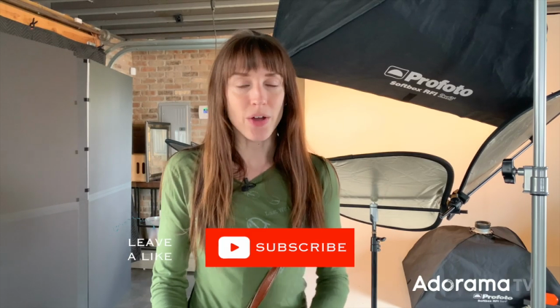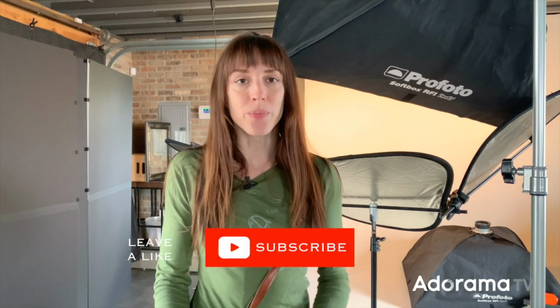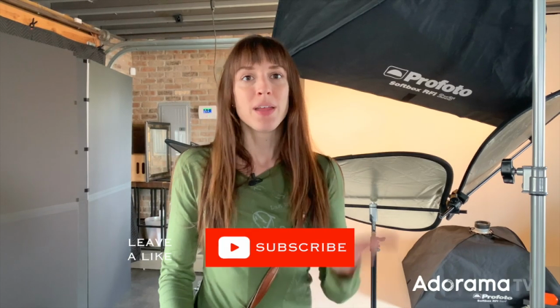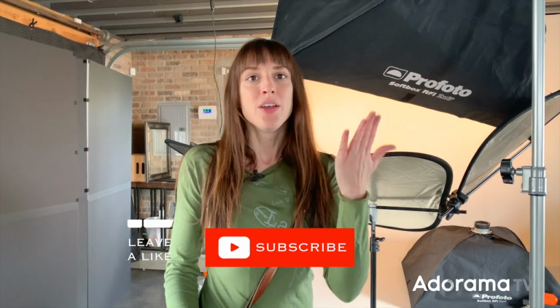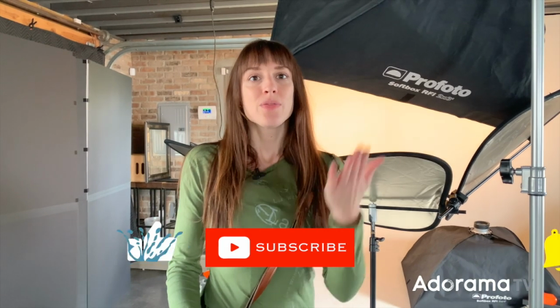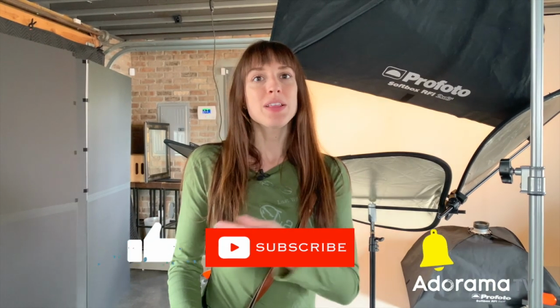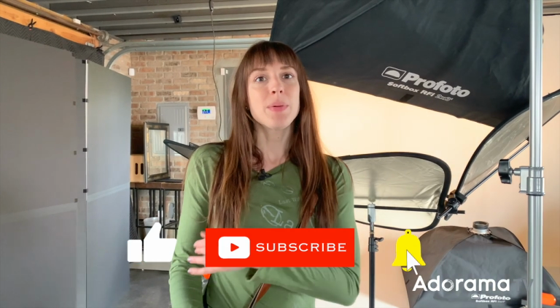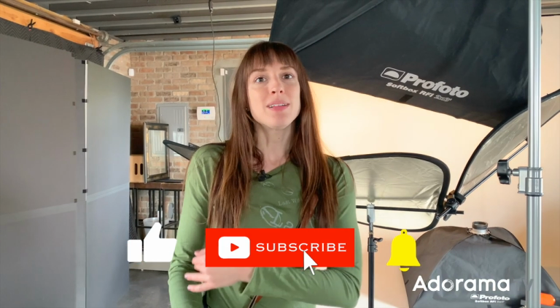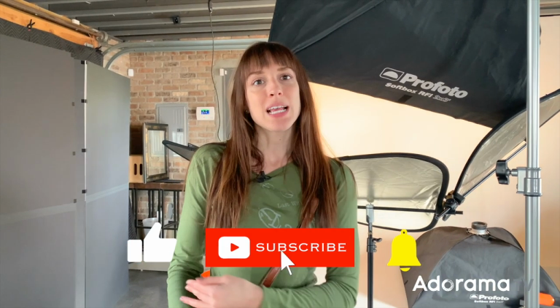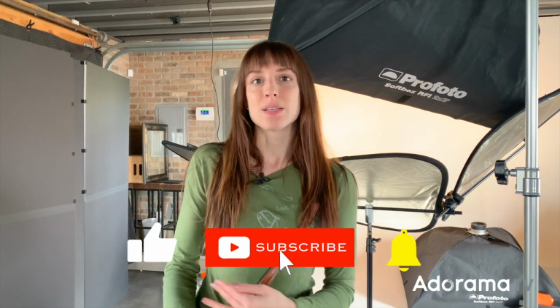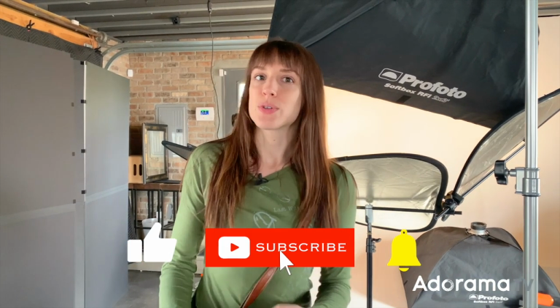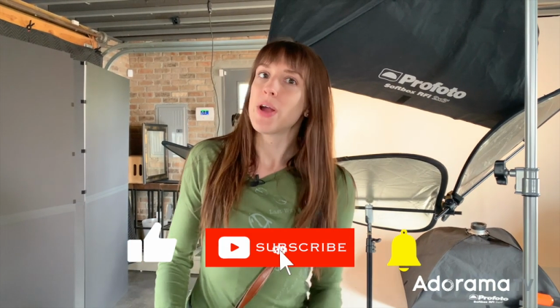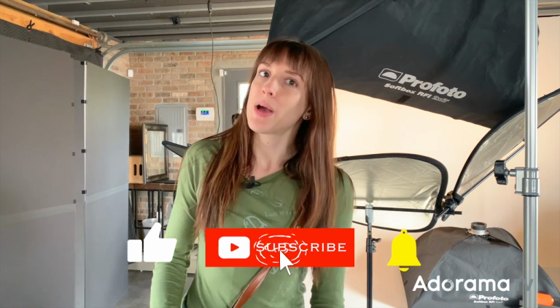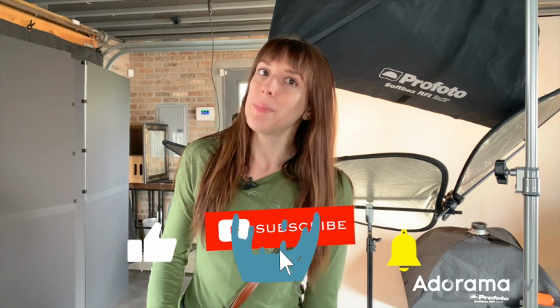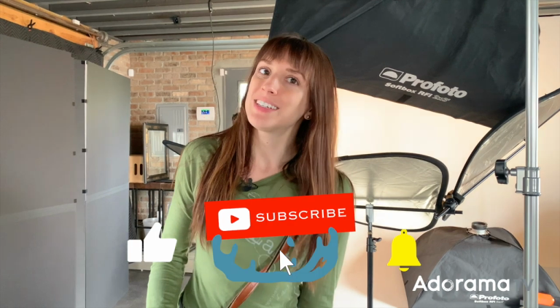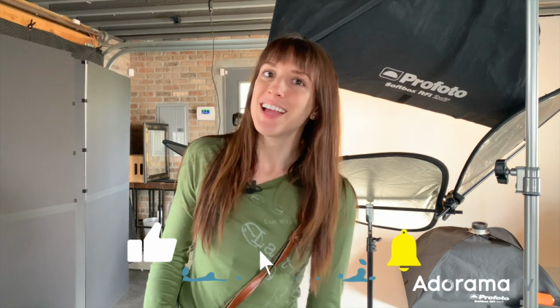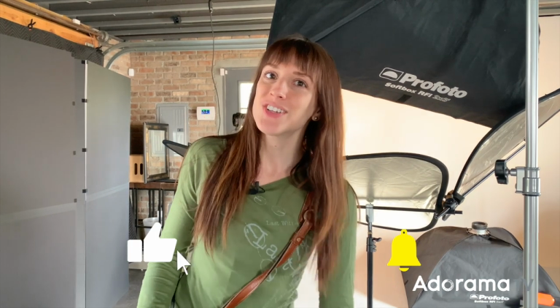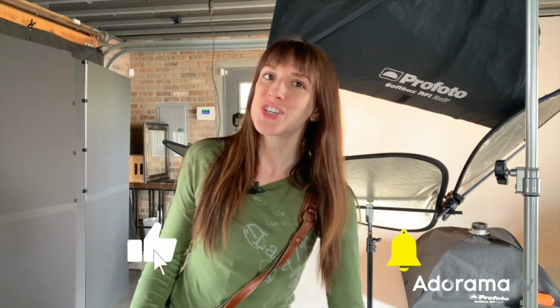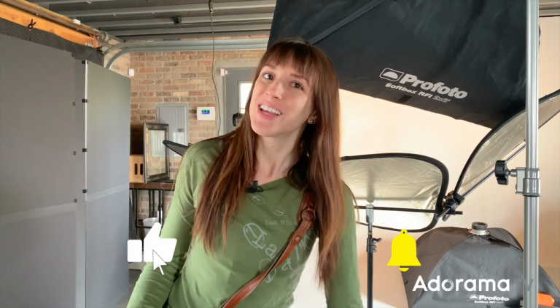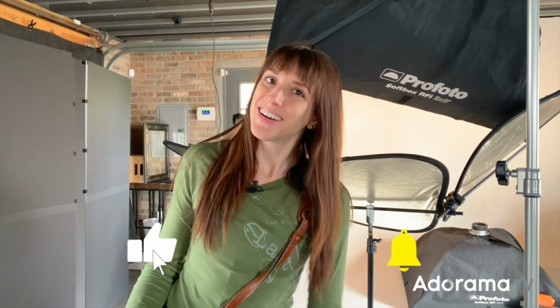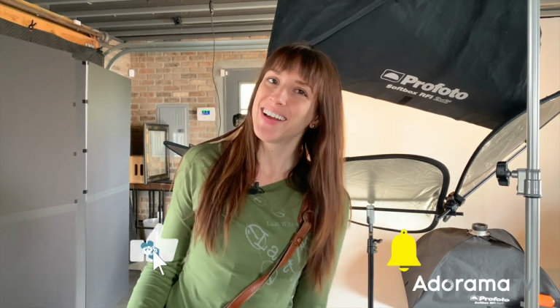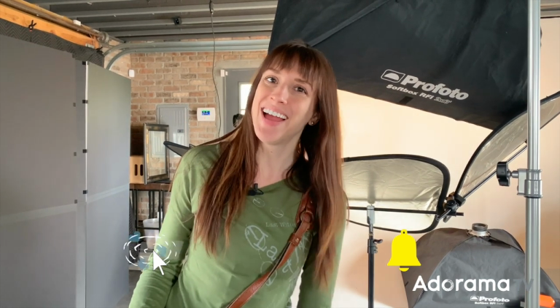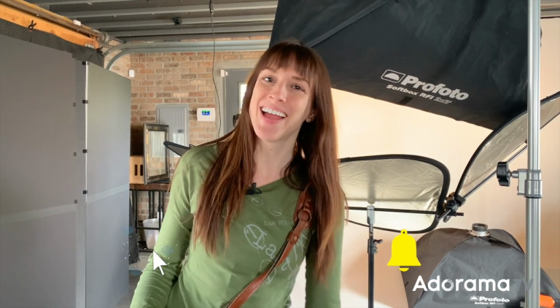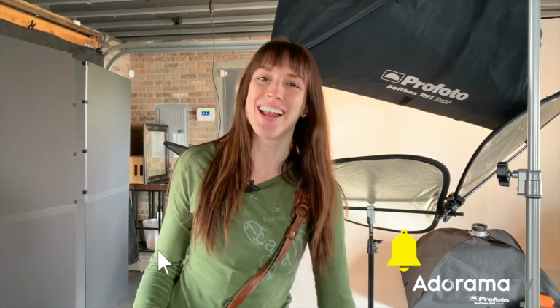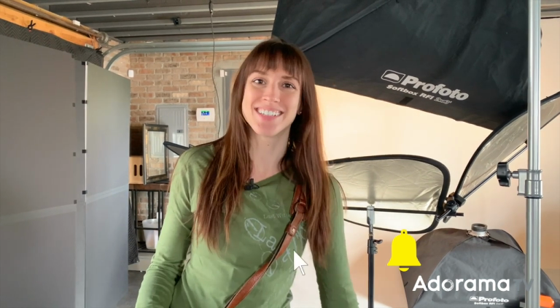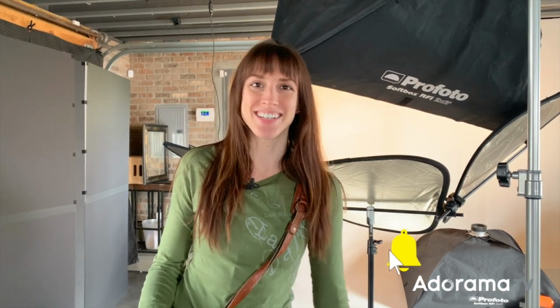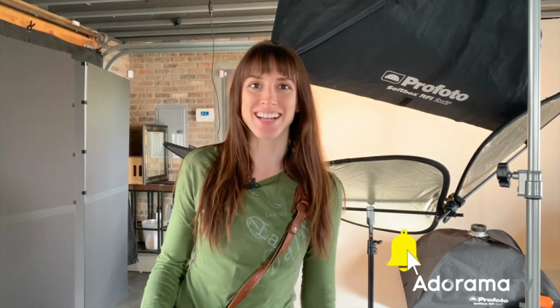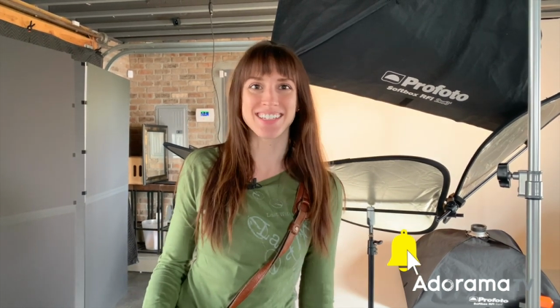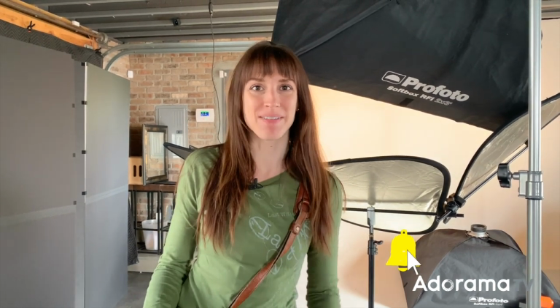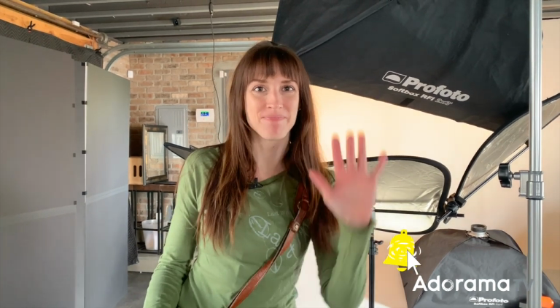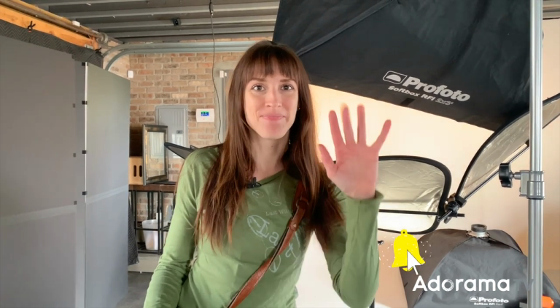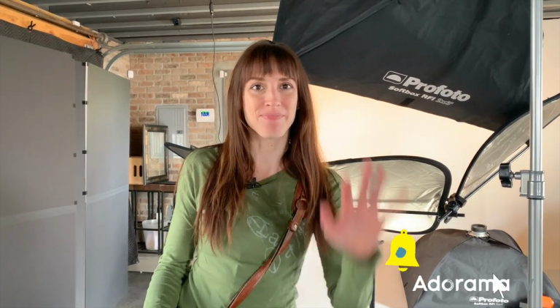Ring the bell, like, subscribe, comment, and share. I'll see you next time. Bye.